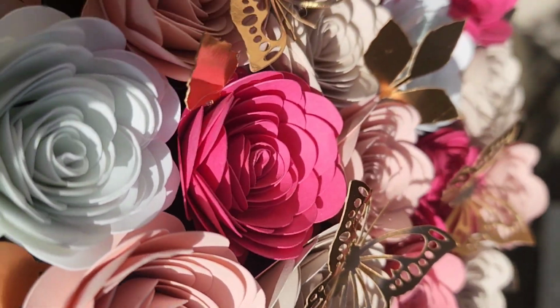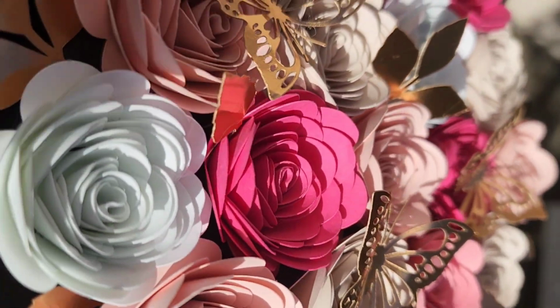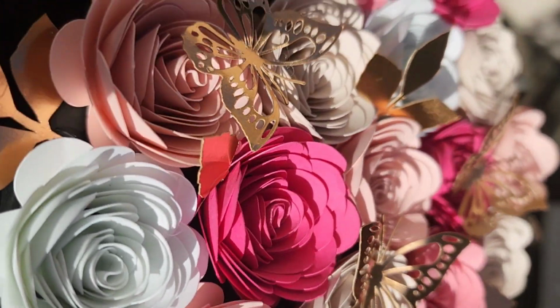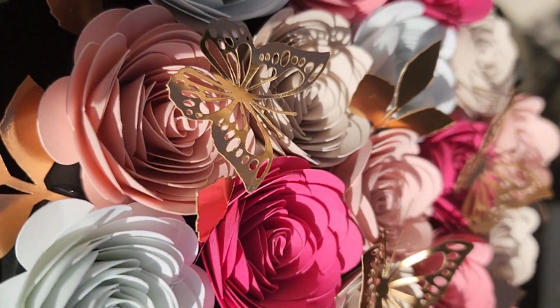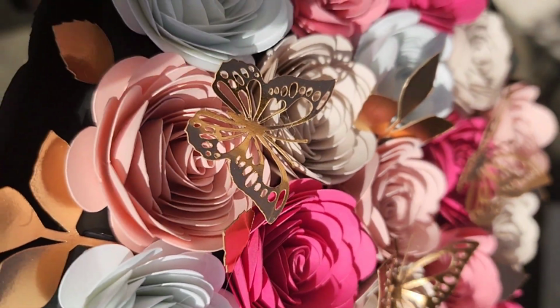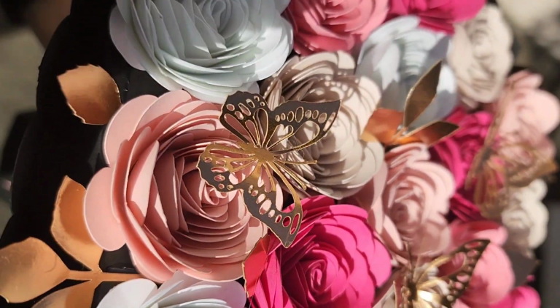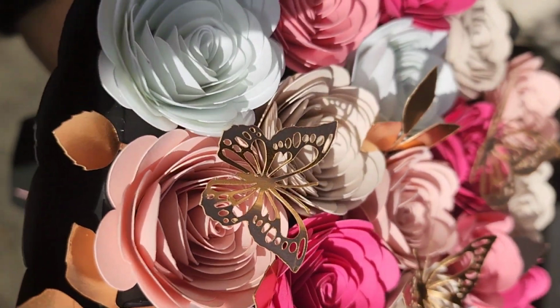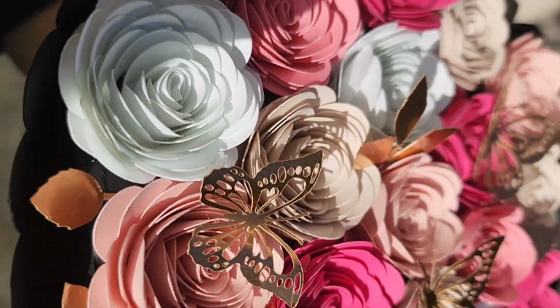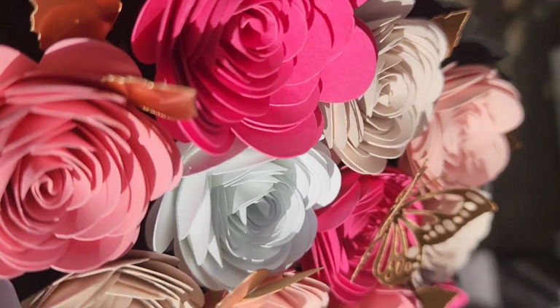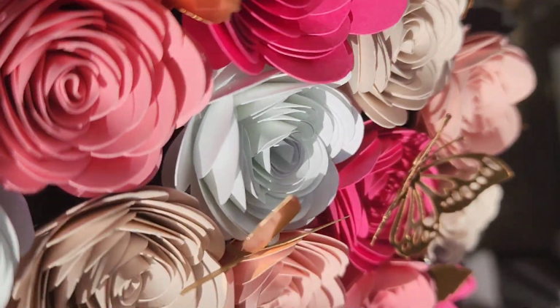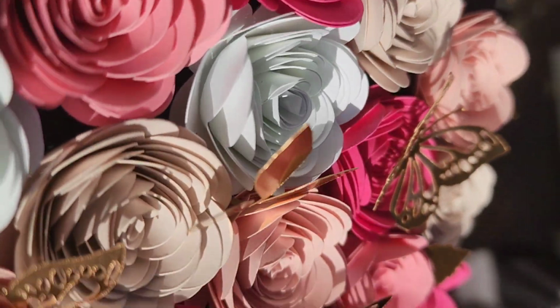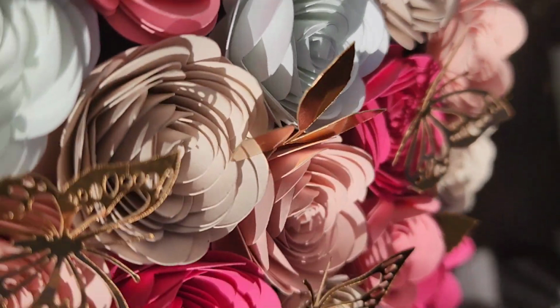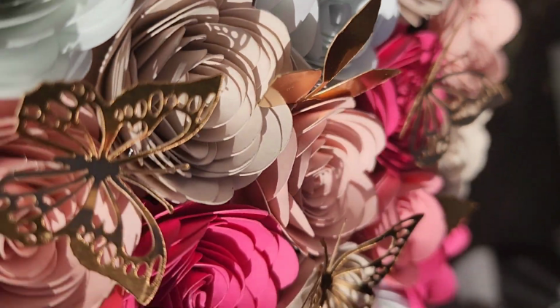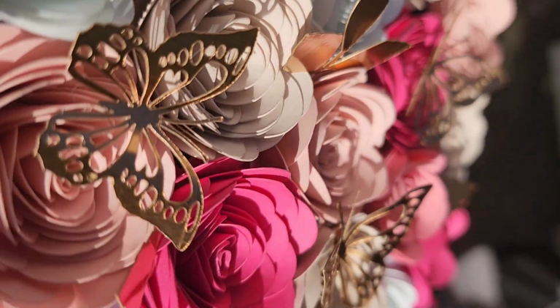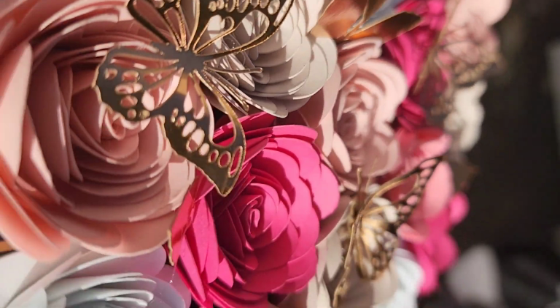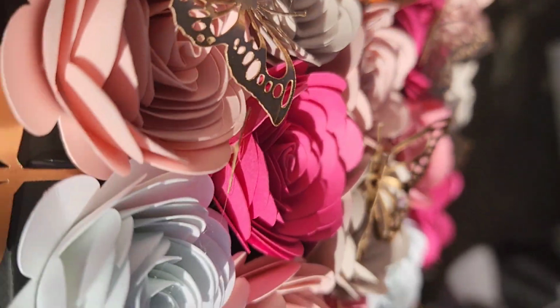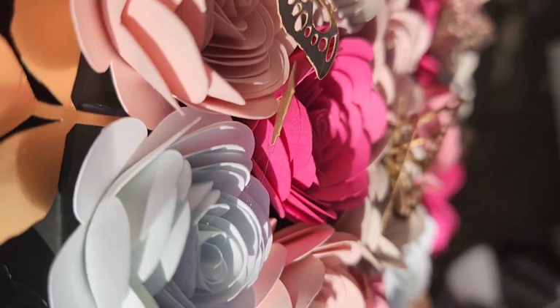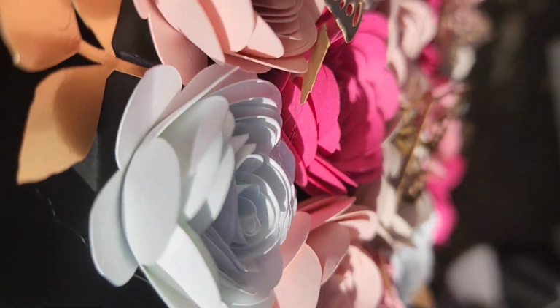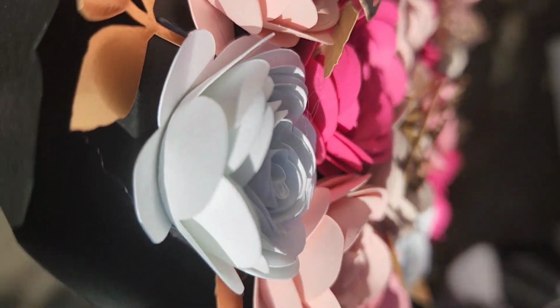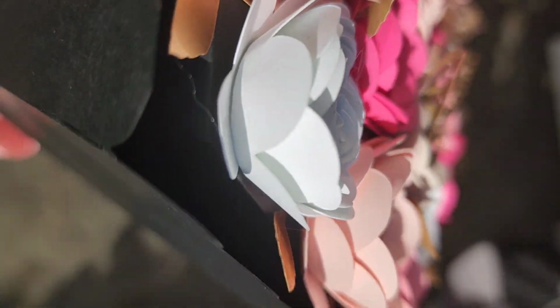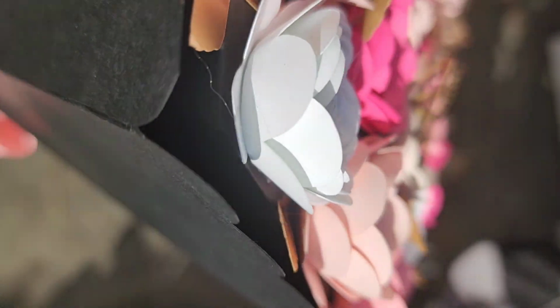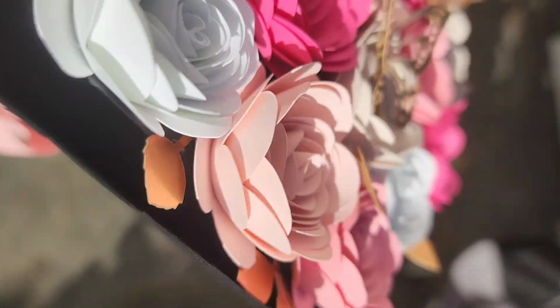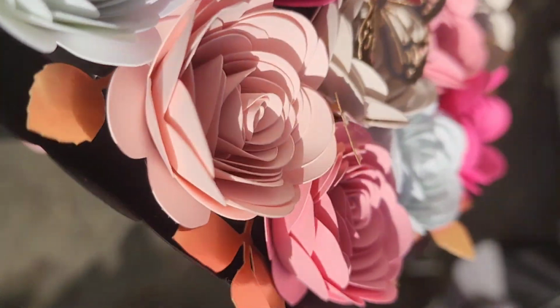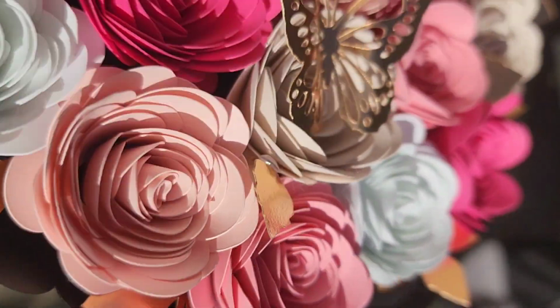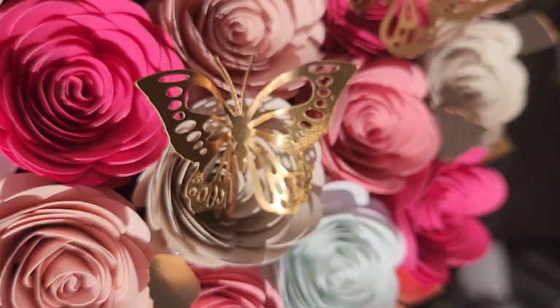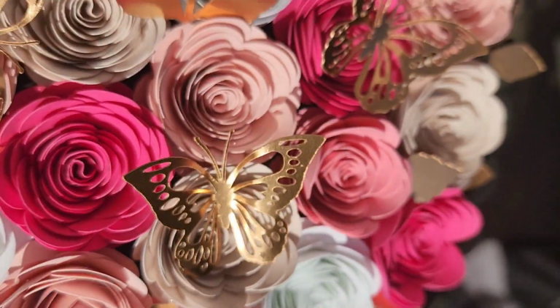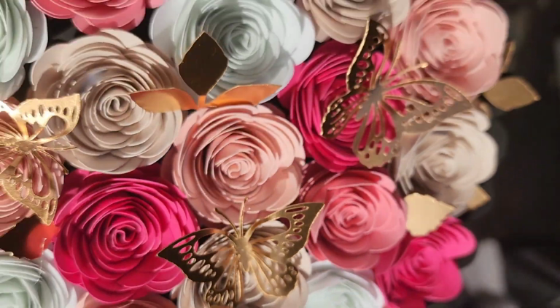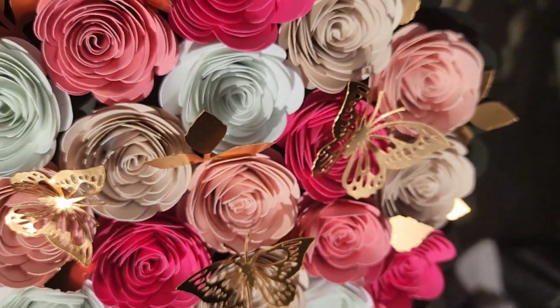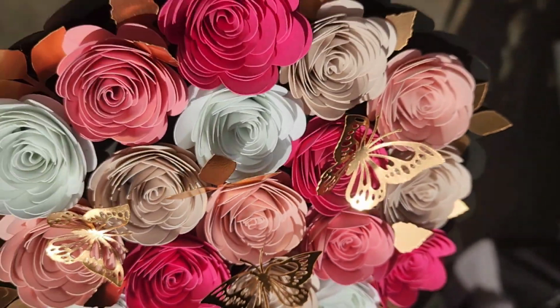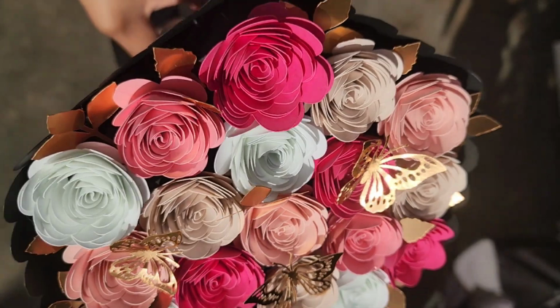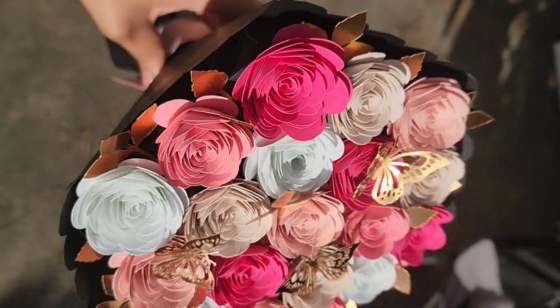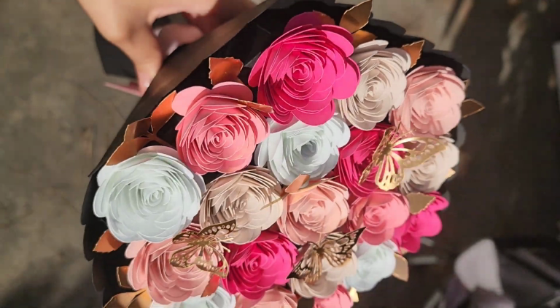Why buy flowers when we can make our own completely free? So if you guys want to learn how I did this, please keep watching and let's get started.